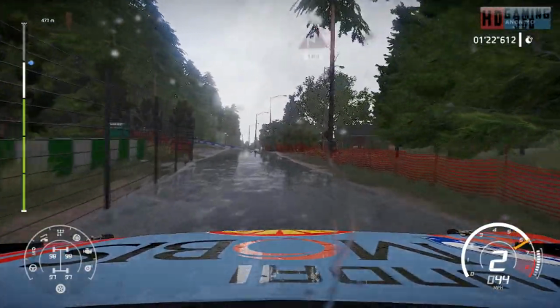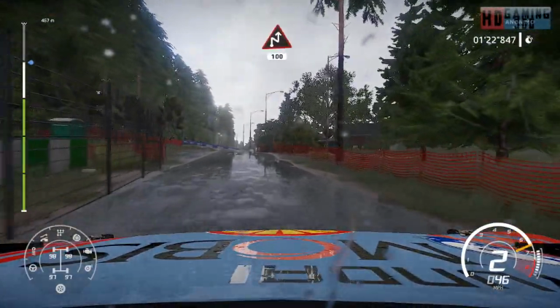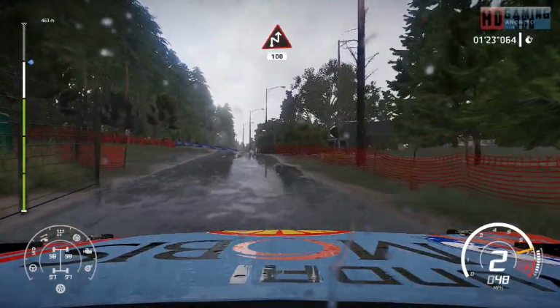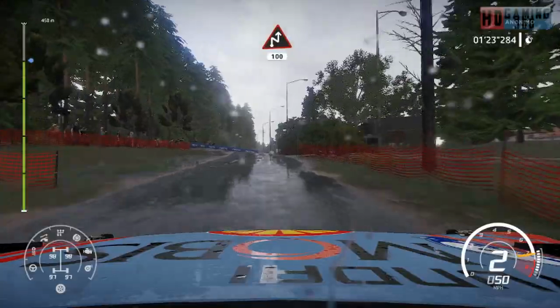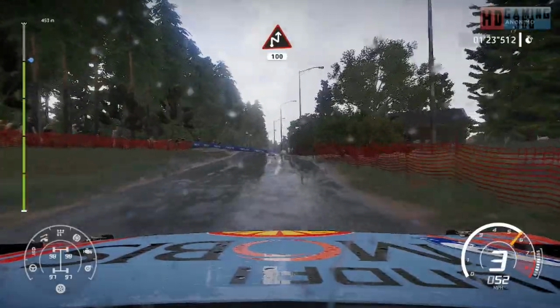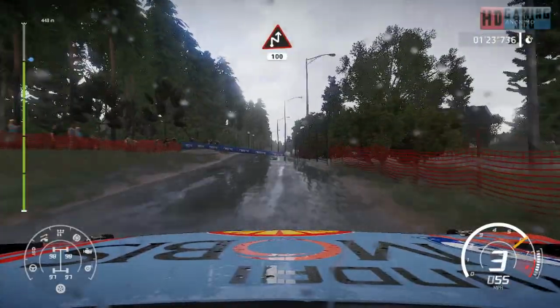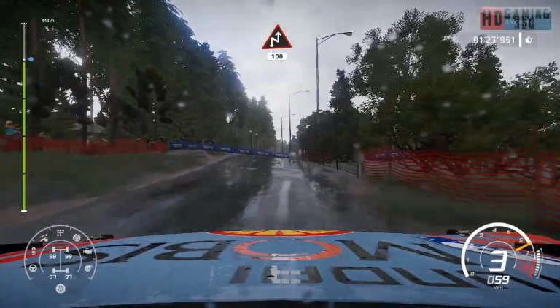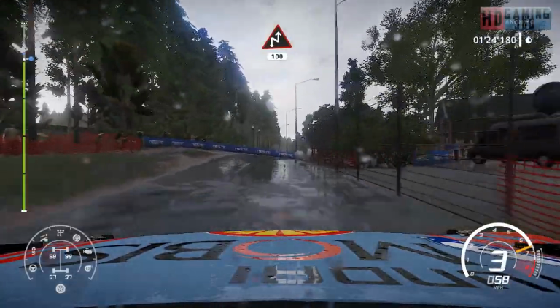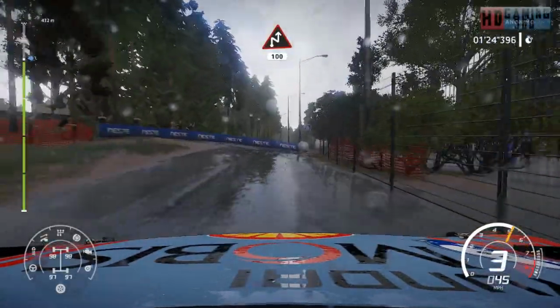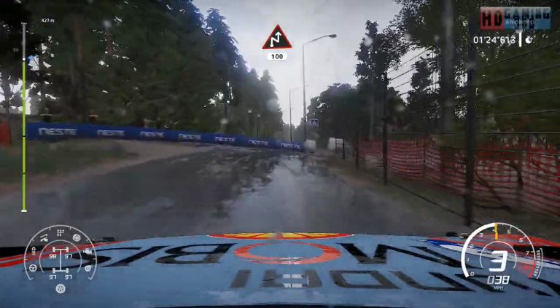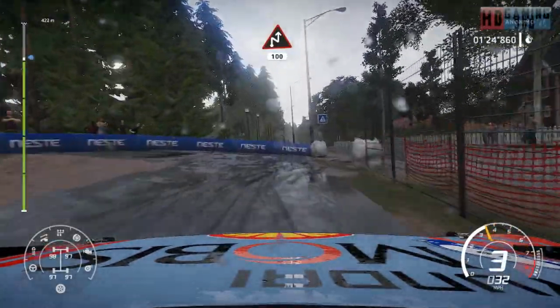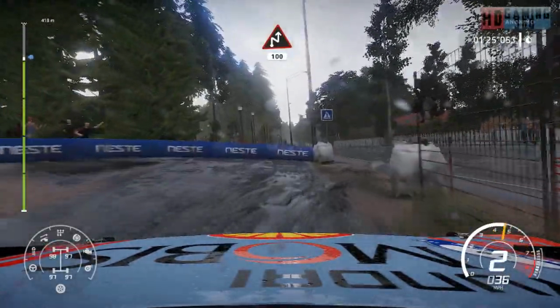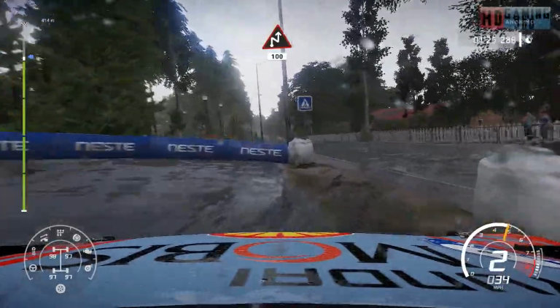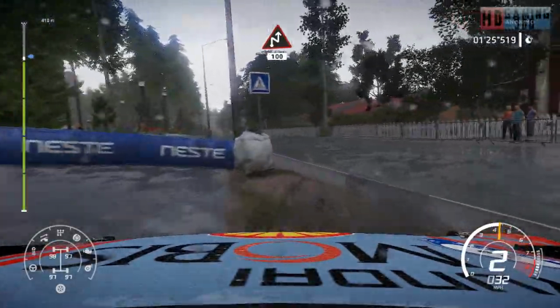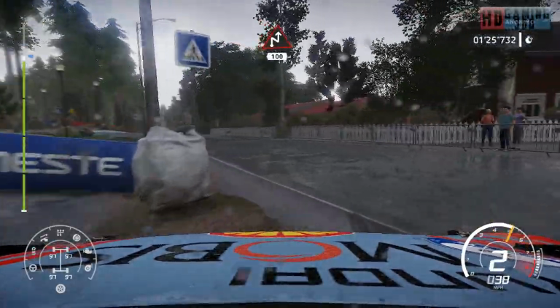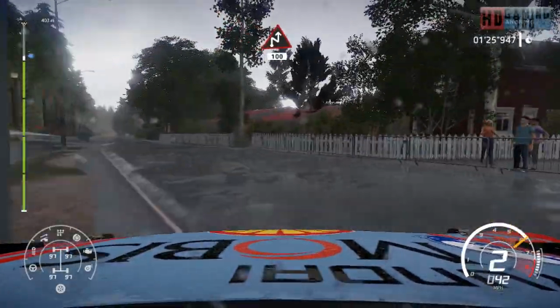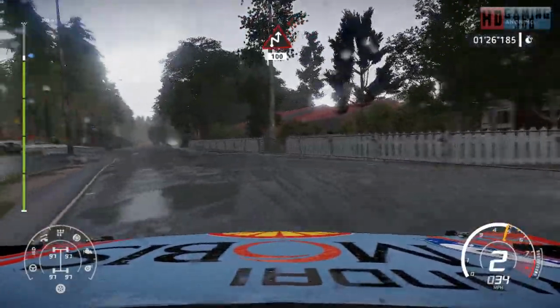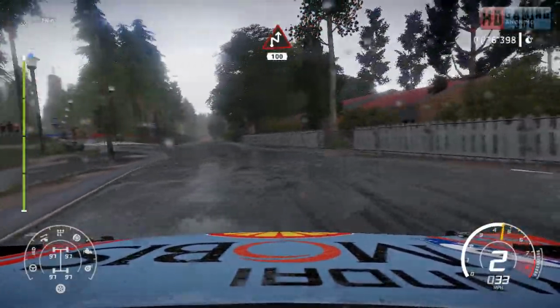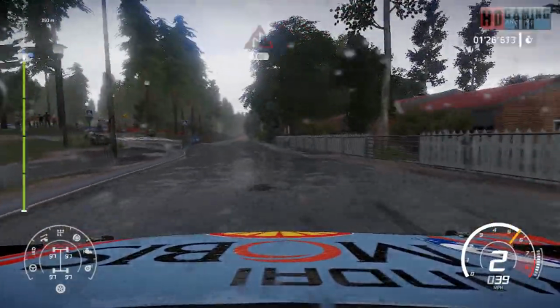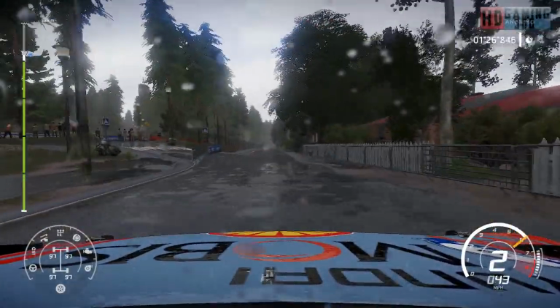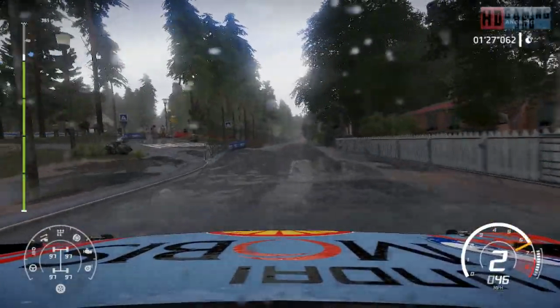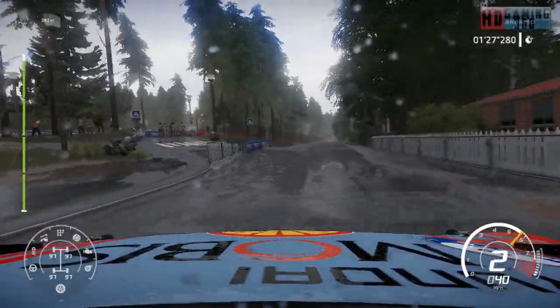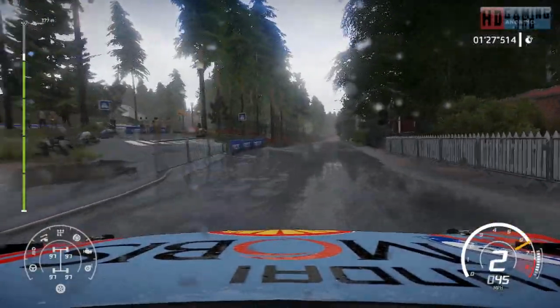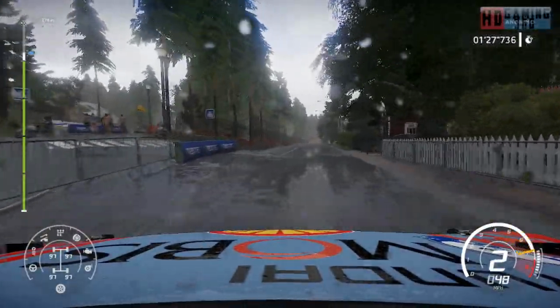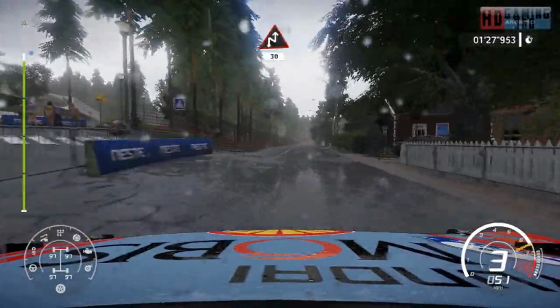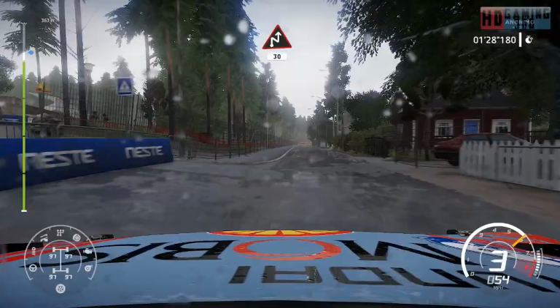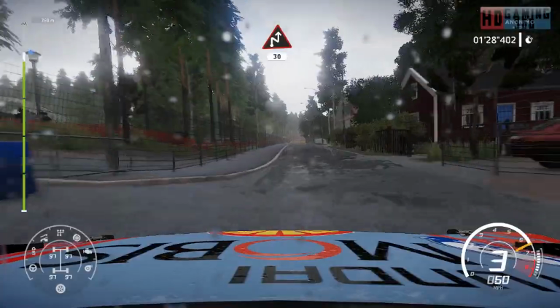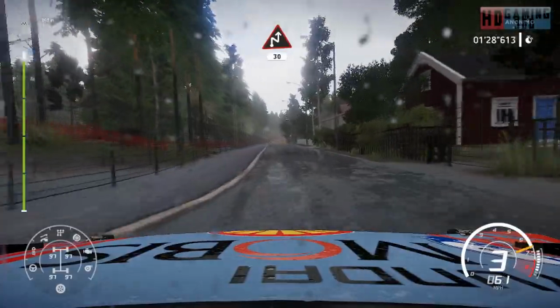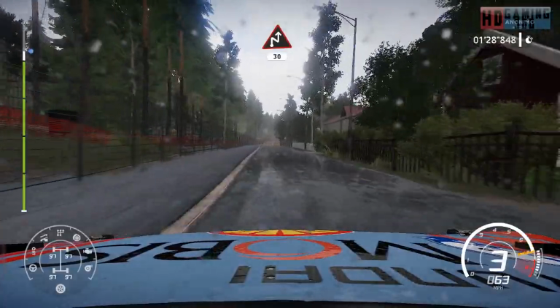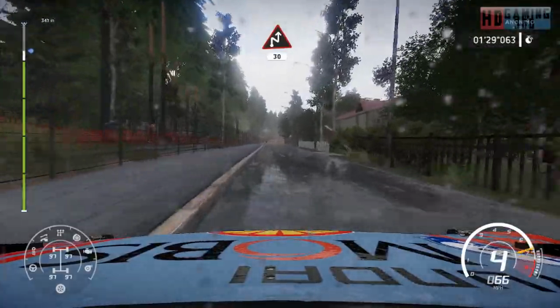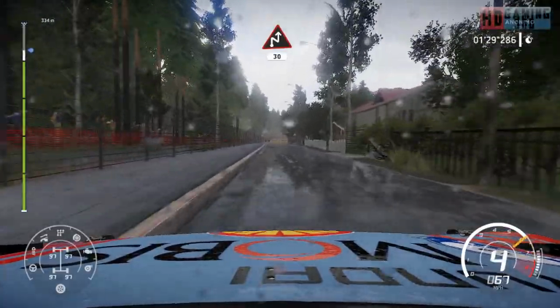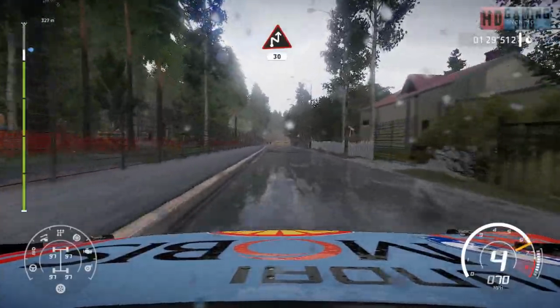Chicane right, narrows at junction, 100, keep left! Danger! Hard brake for chicane right!